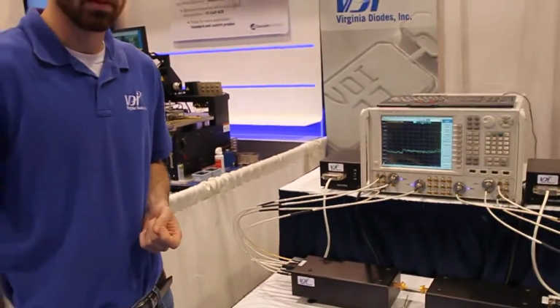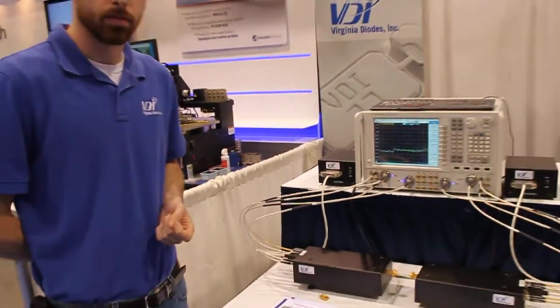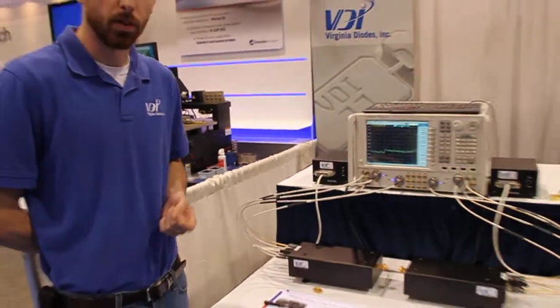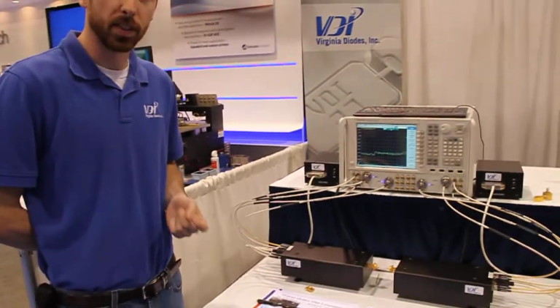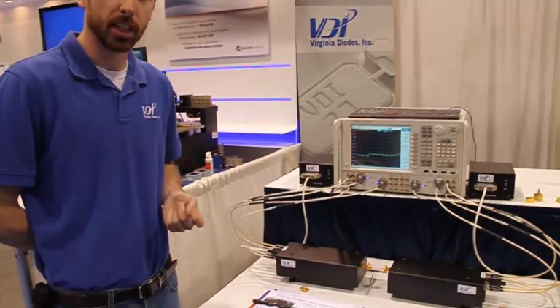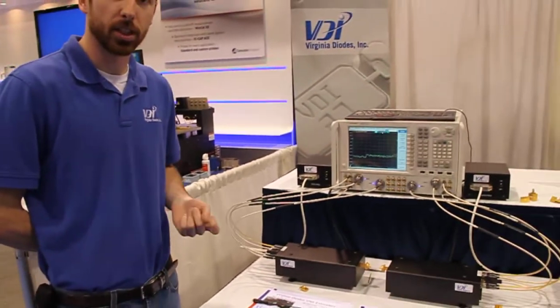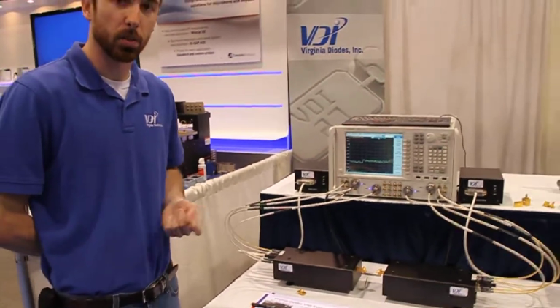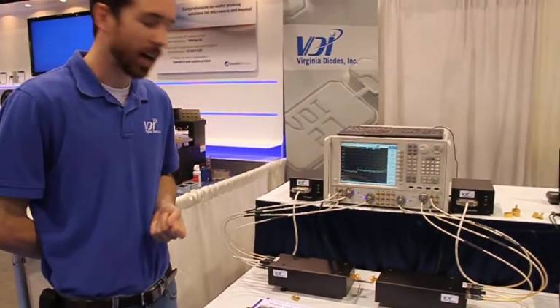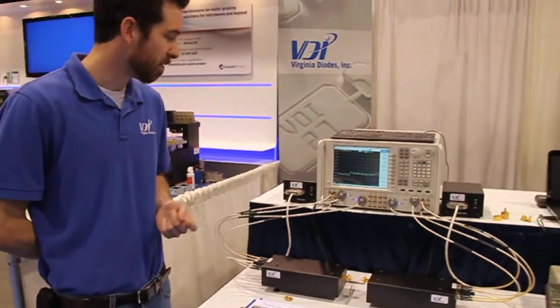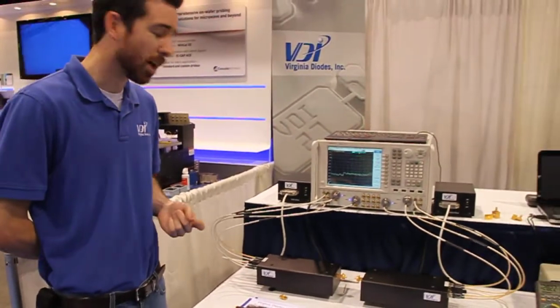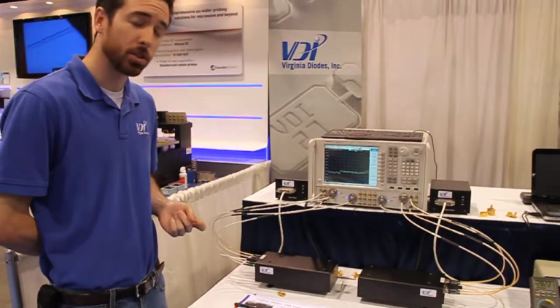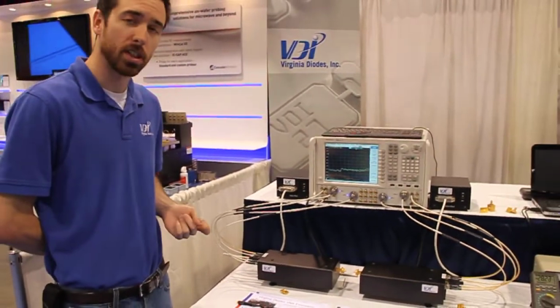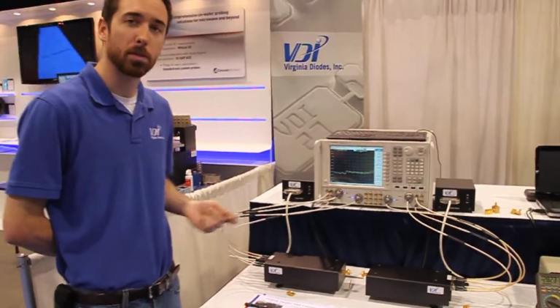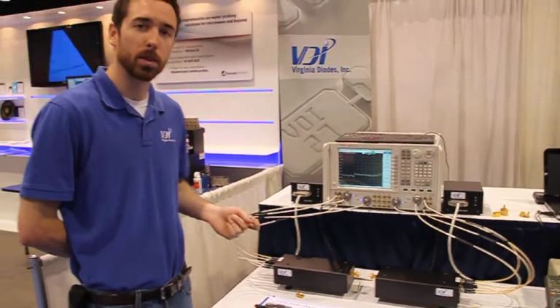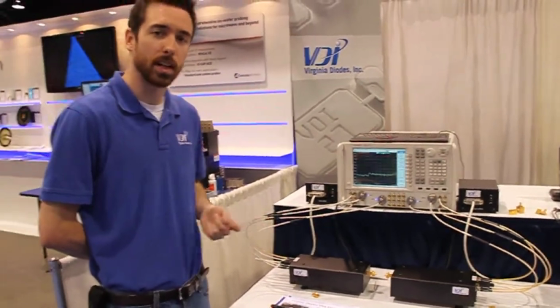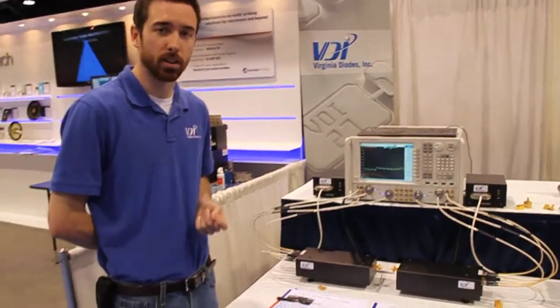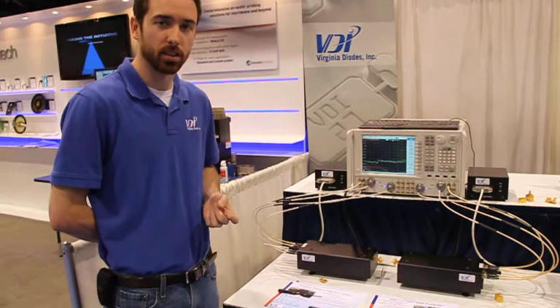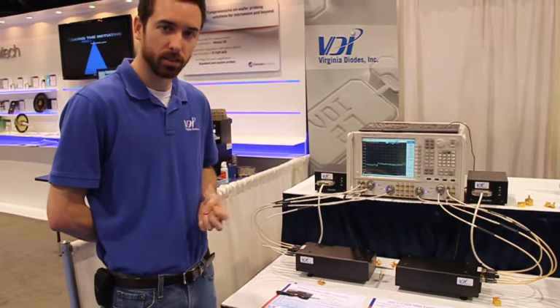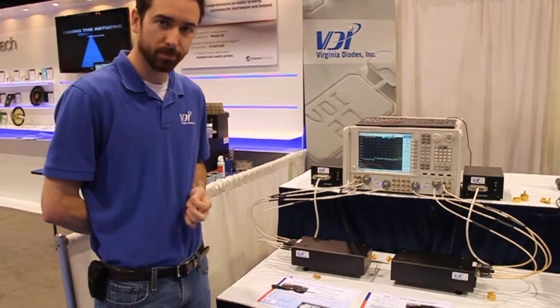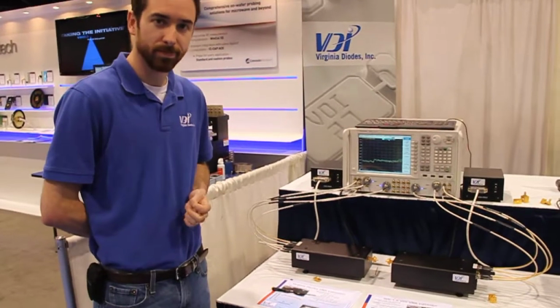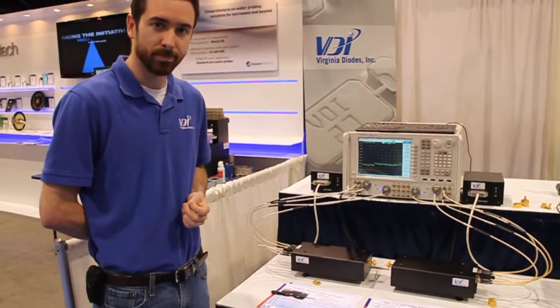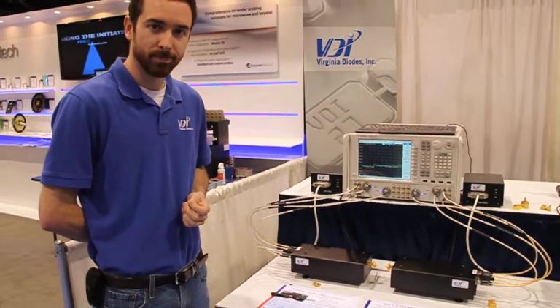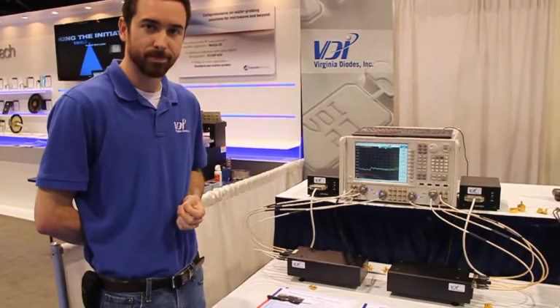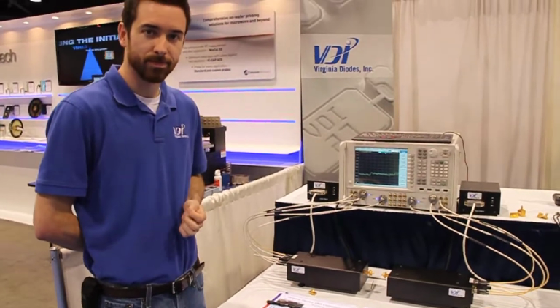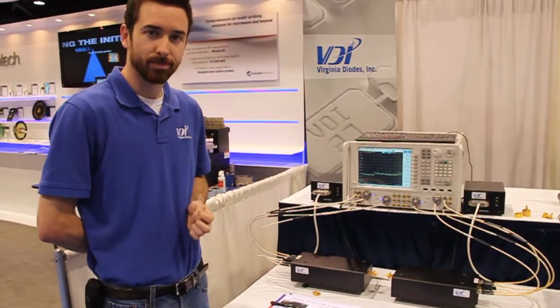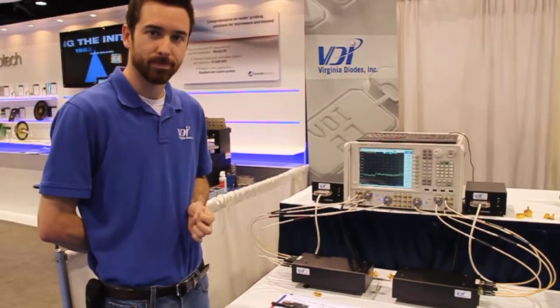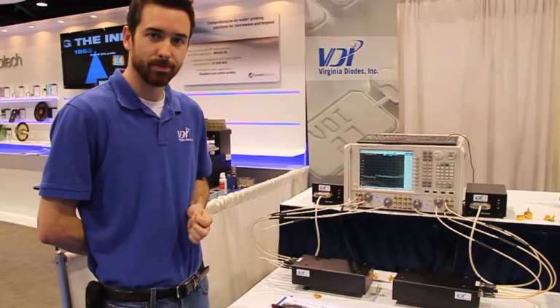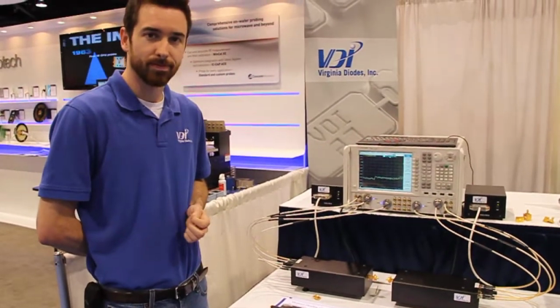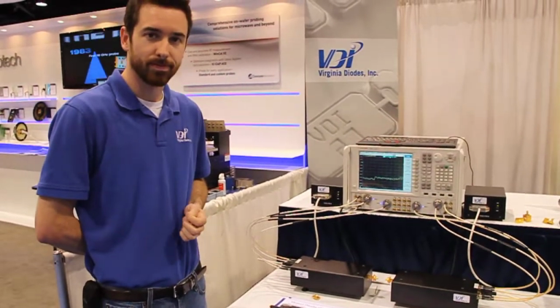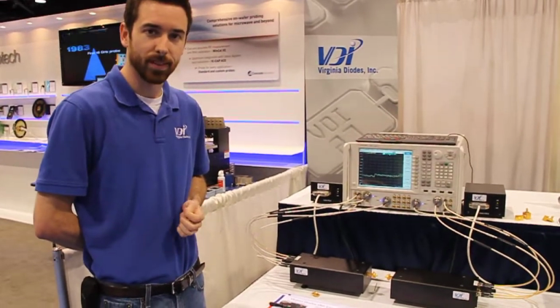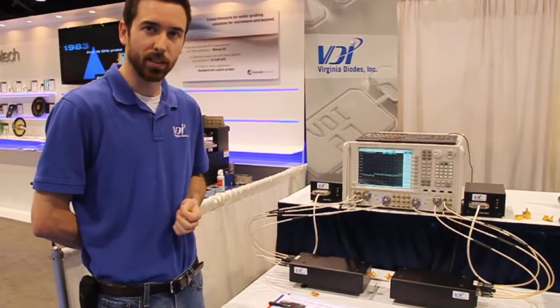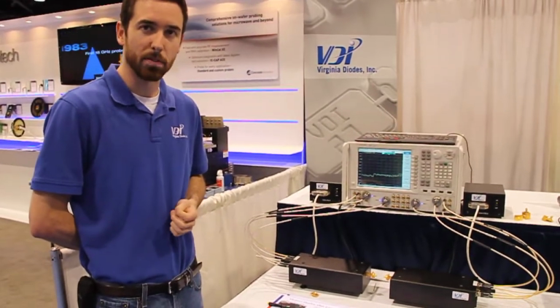Hopefully next year we'll have modules up to 1 THz. Thank you very much.